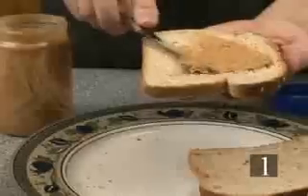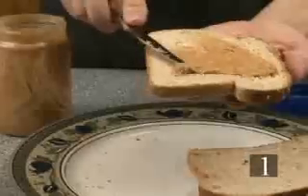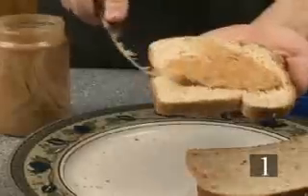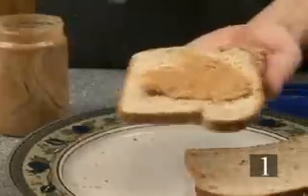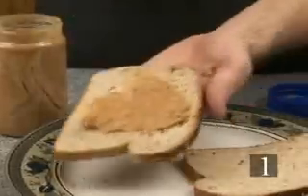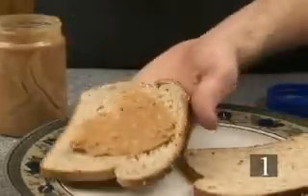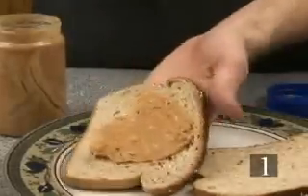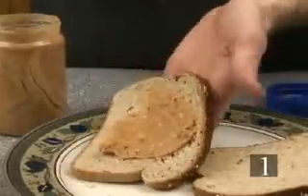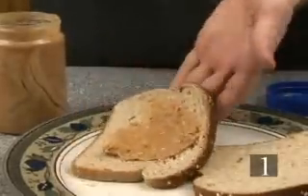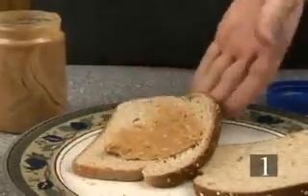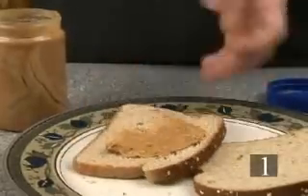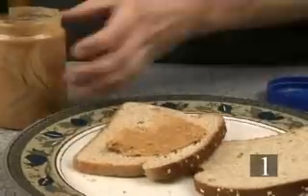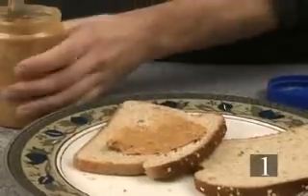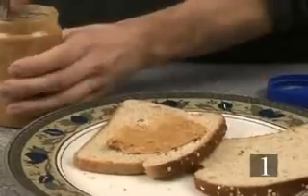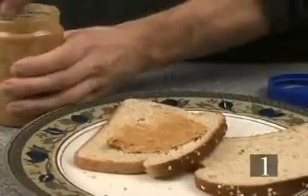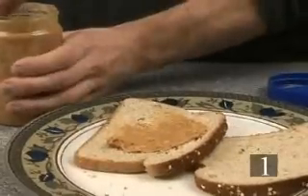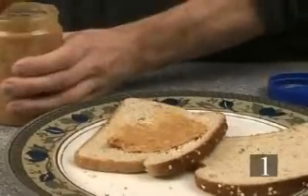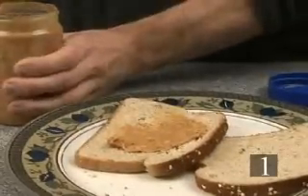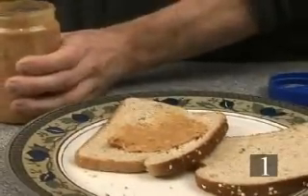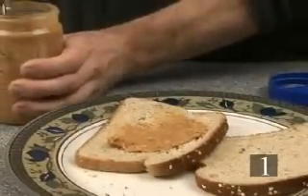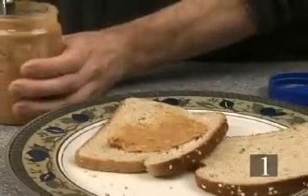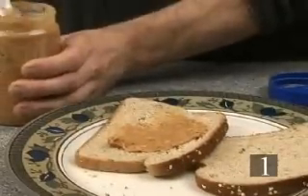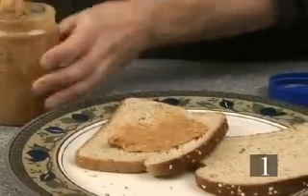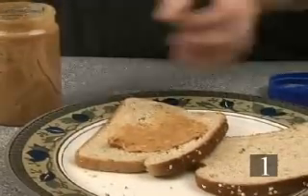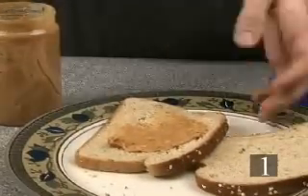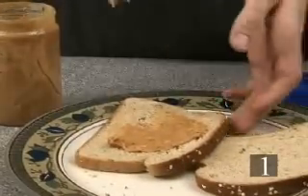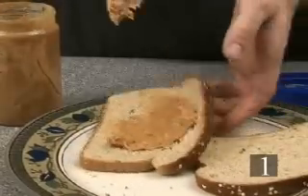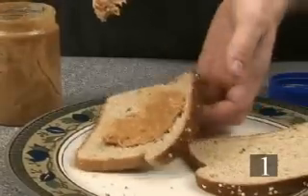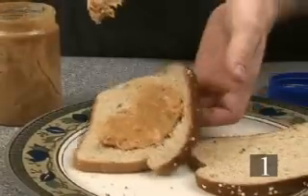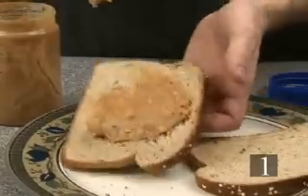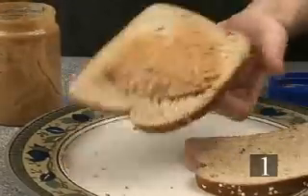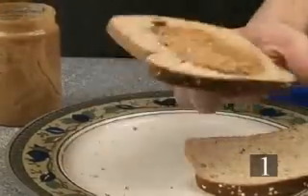Step 1. Using a knife, spread a generous layer of peanut butter on one slice of bread.